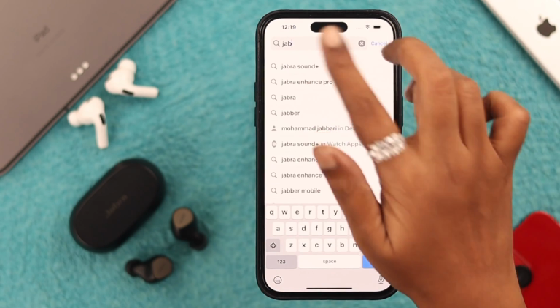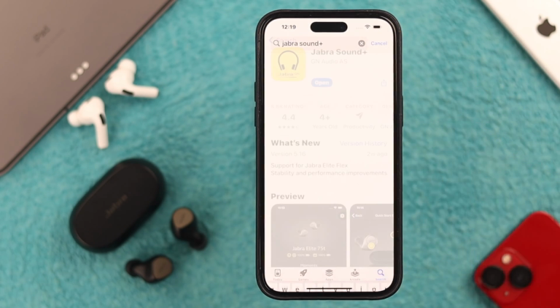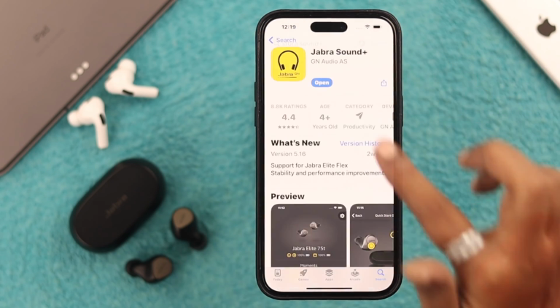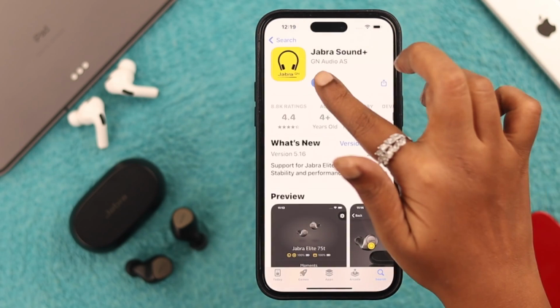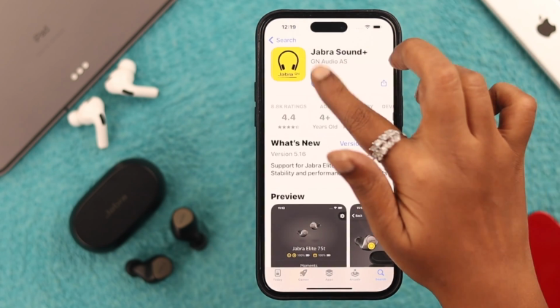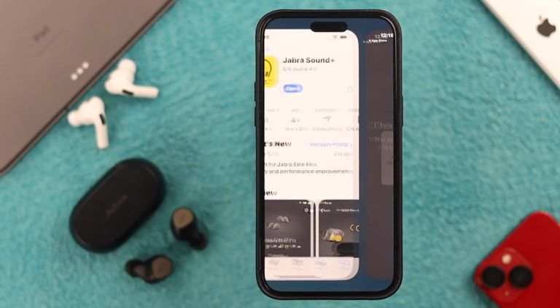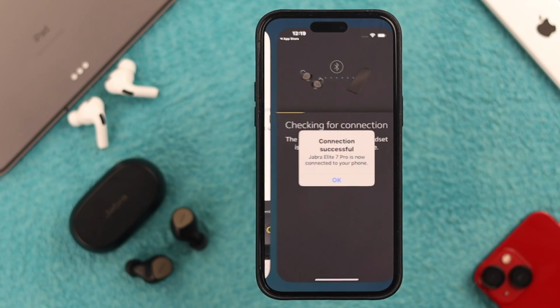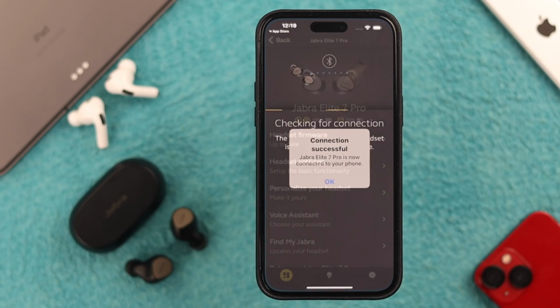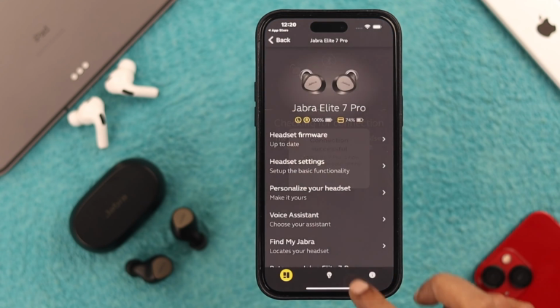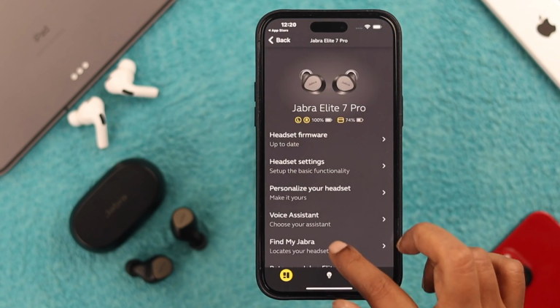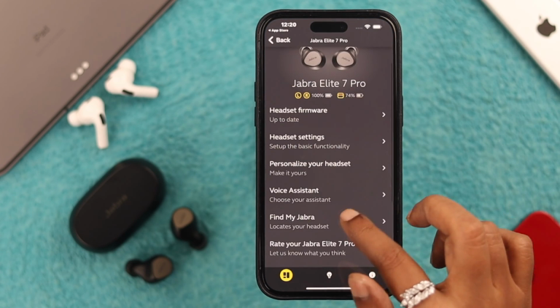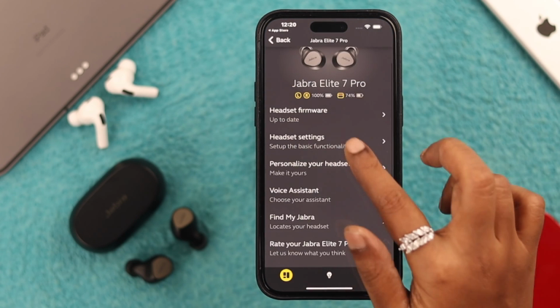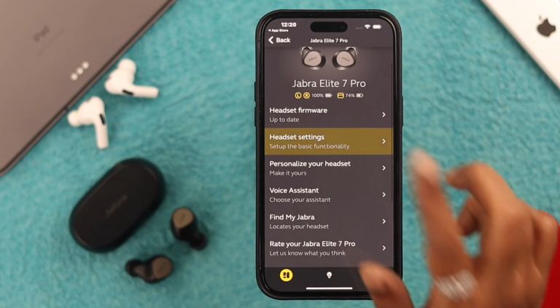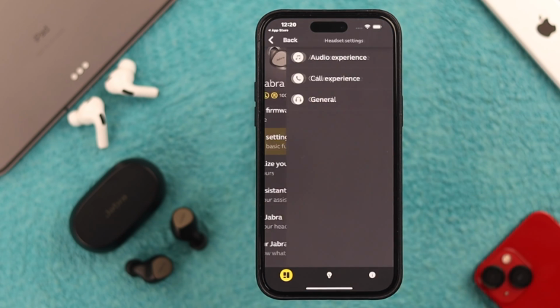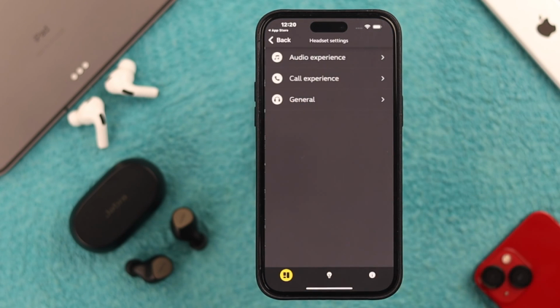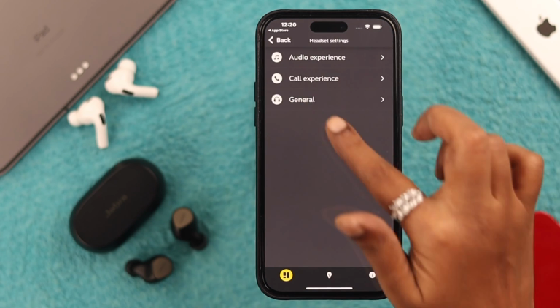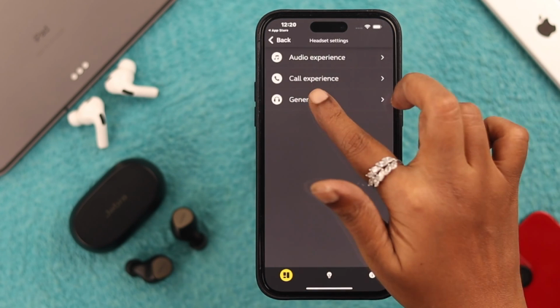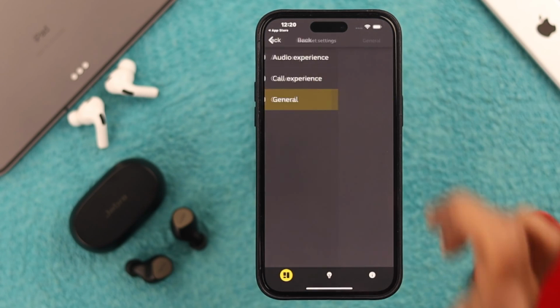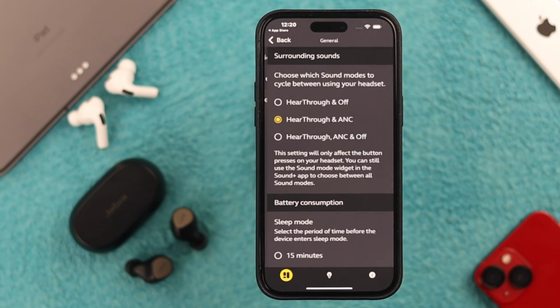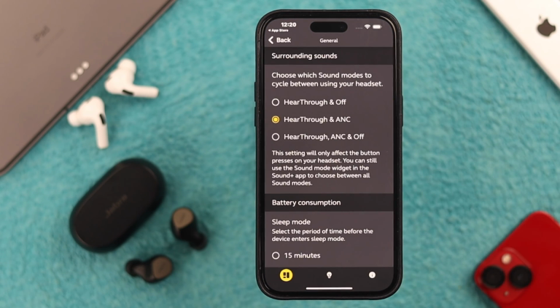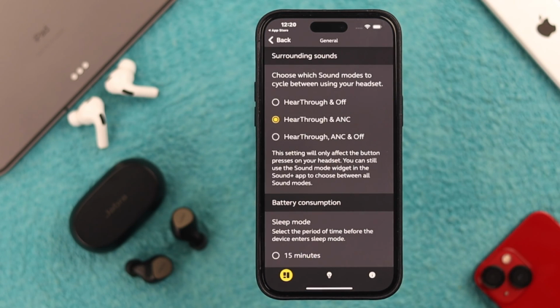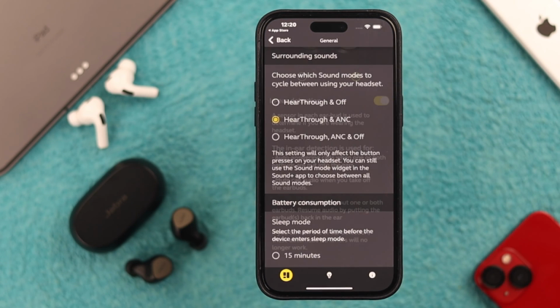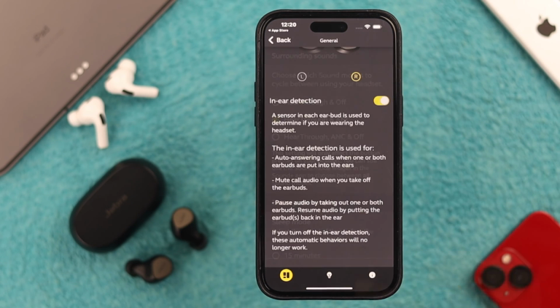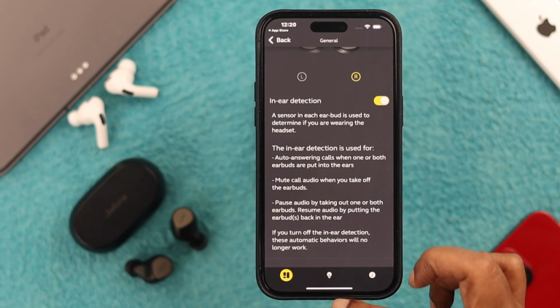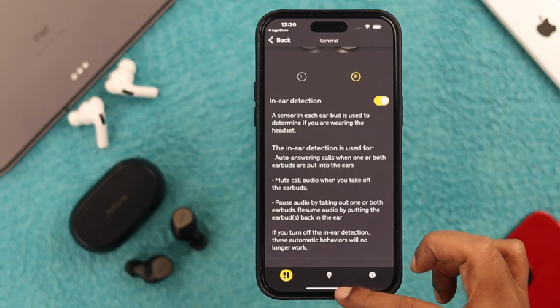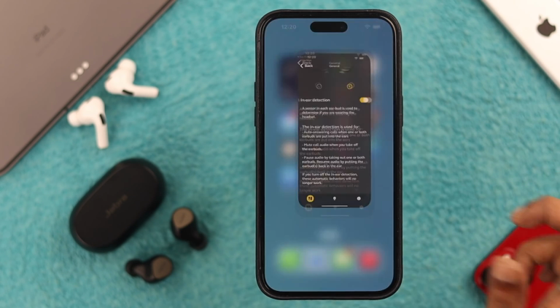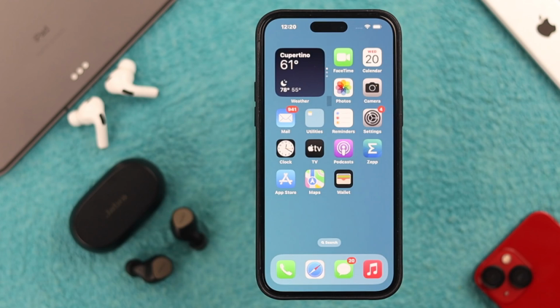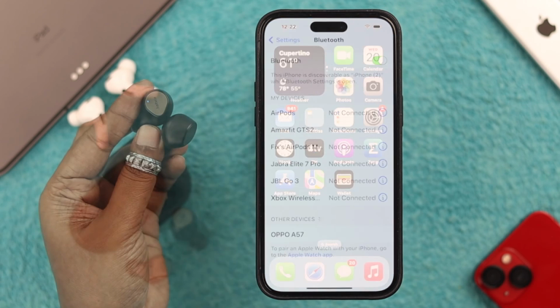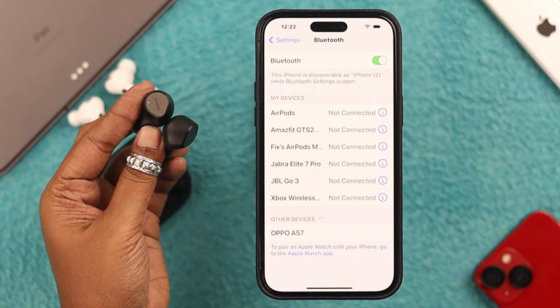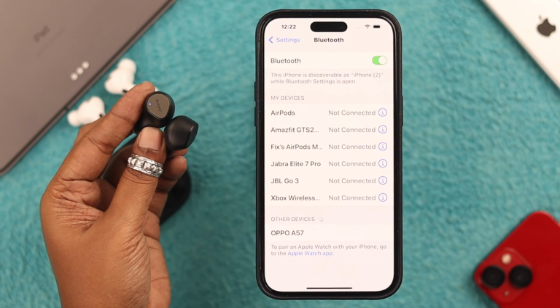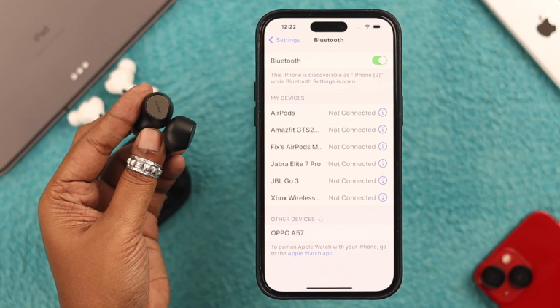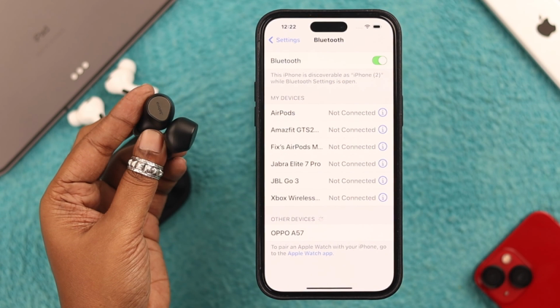If you want, you can download and install the Jabra Sound+ app from the App Store to customize a variety of sound and audio settings.